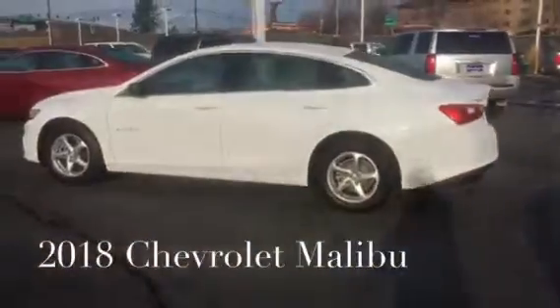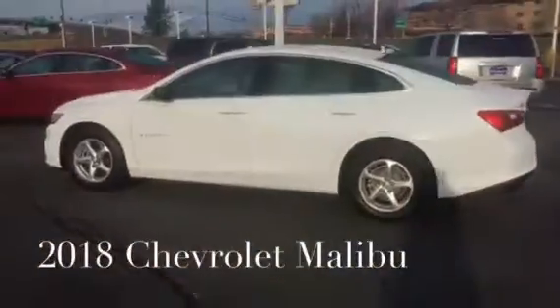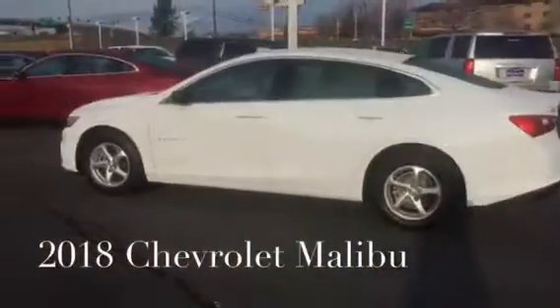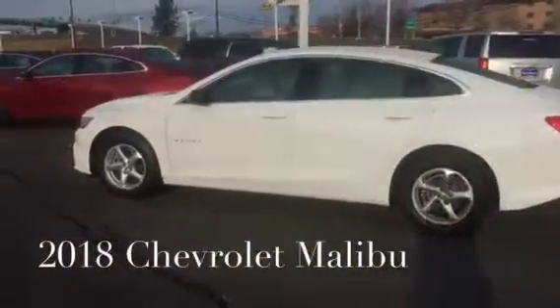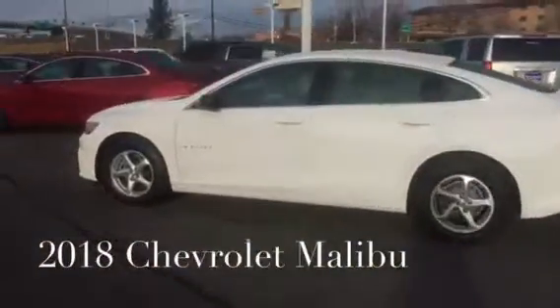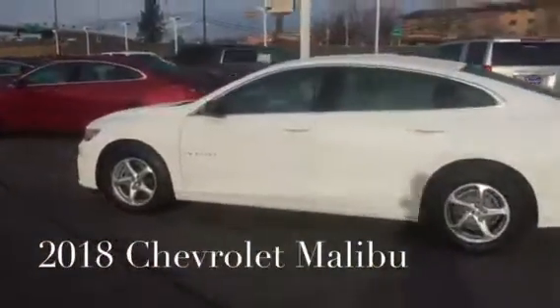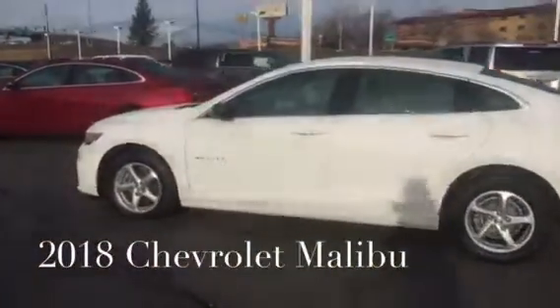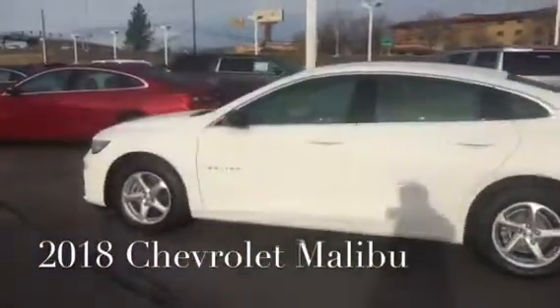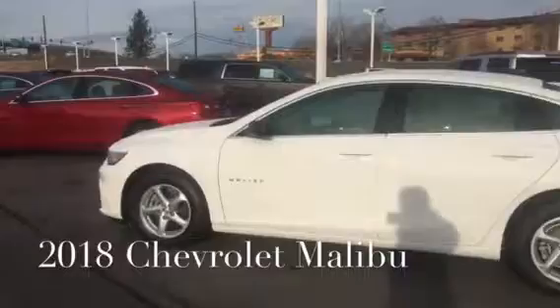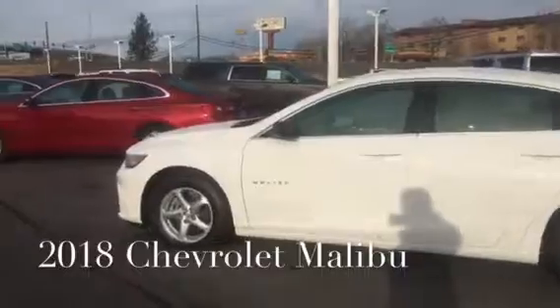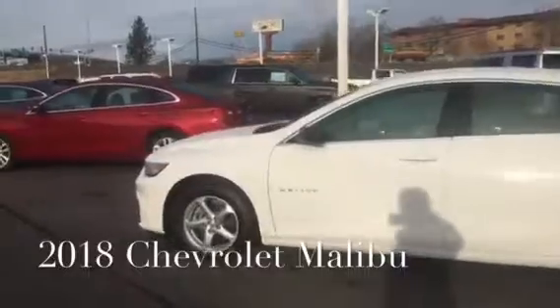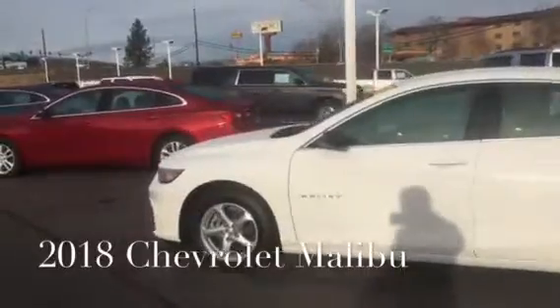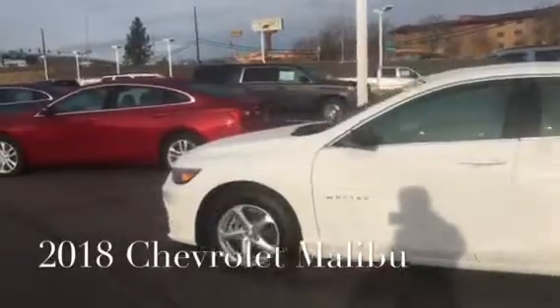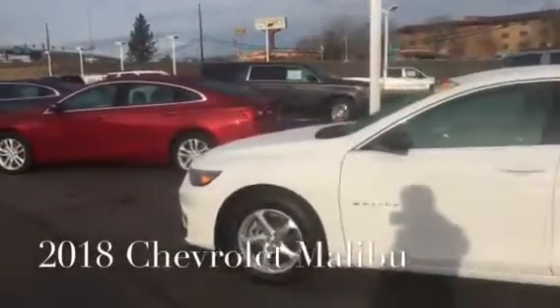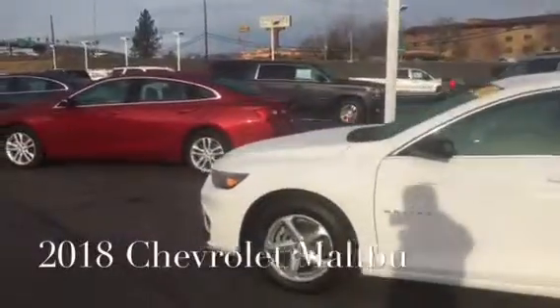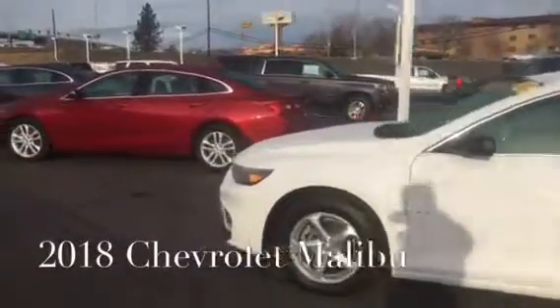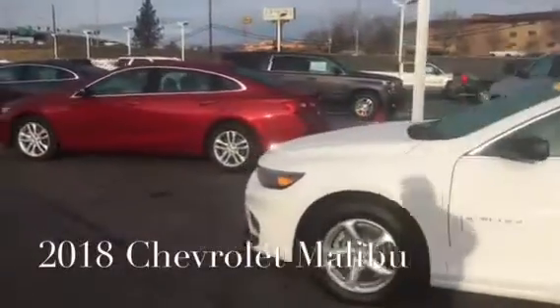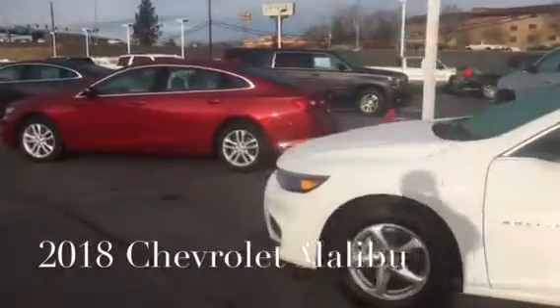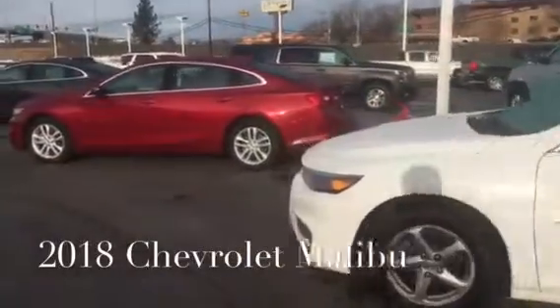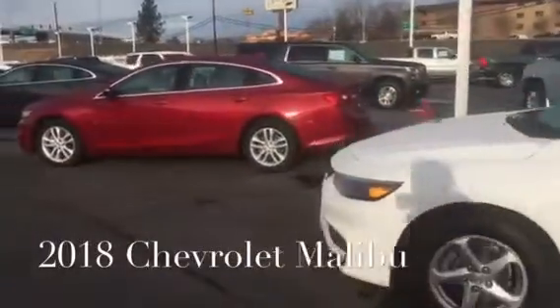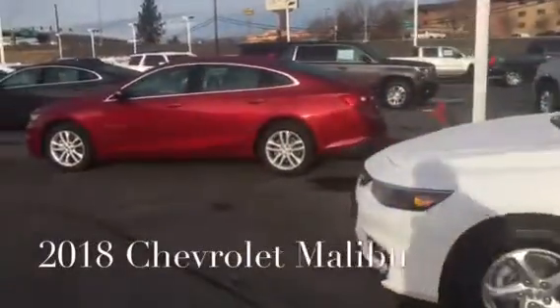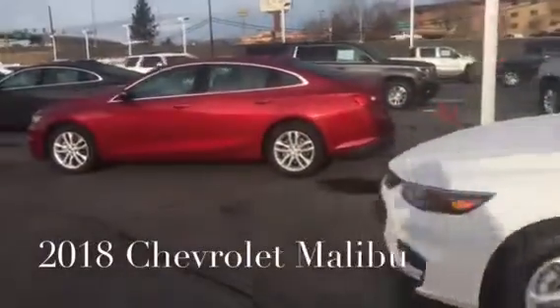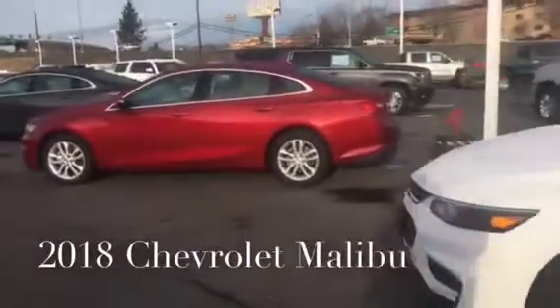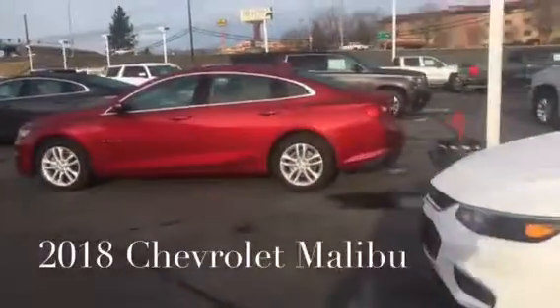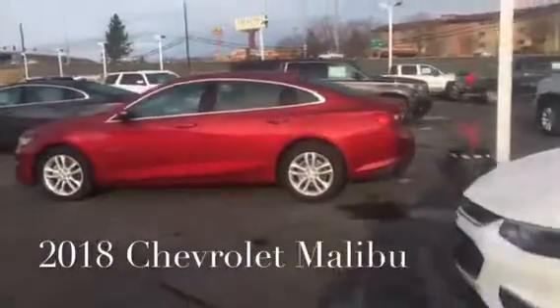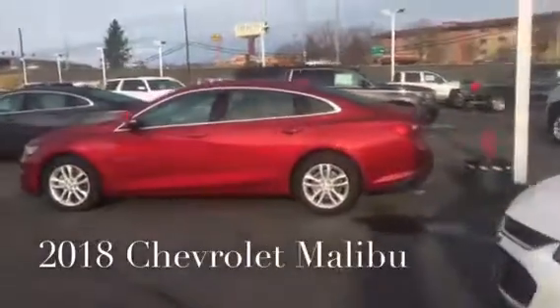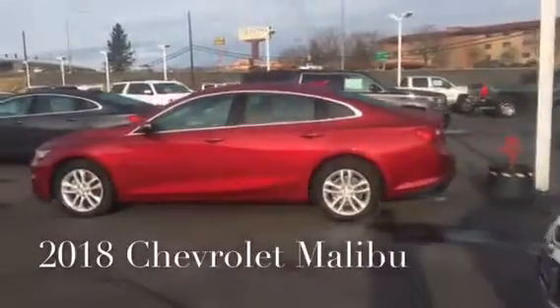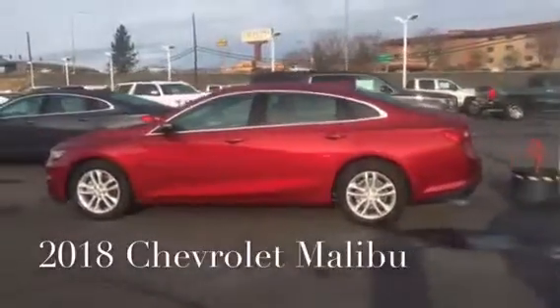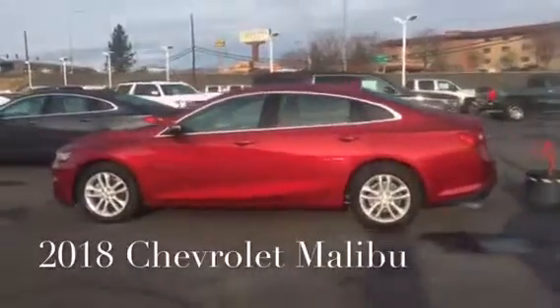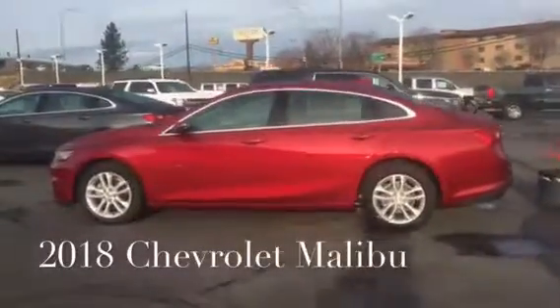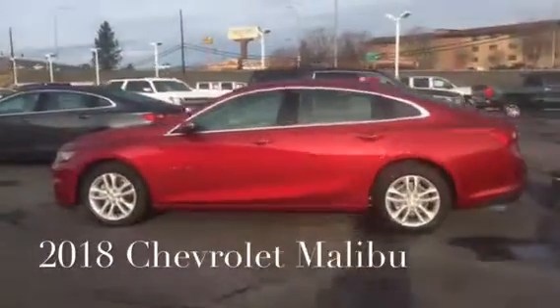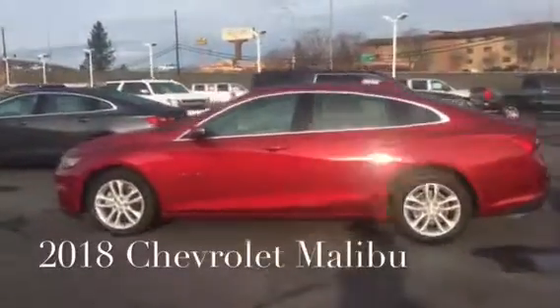The 2018 Chevrolet Malibu lineup. We have LS, LT, and Premier models.